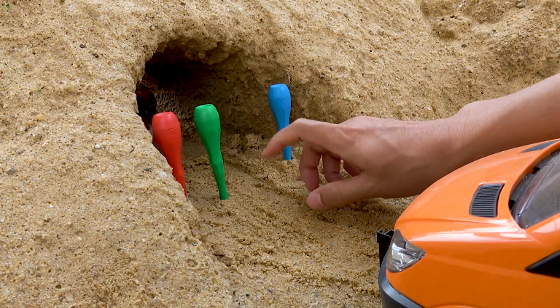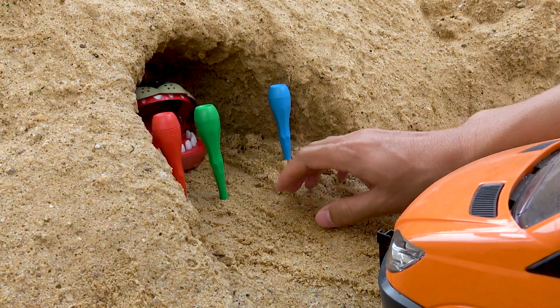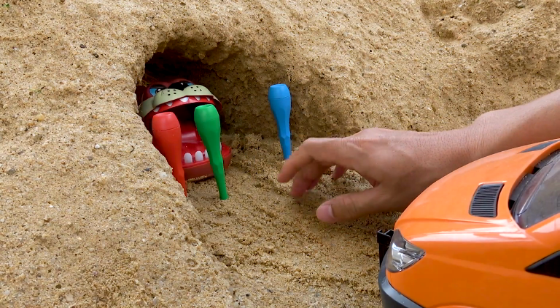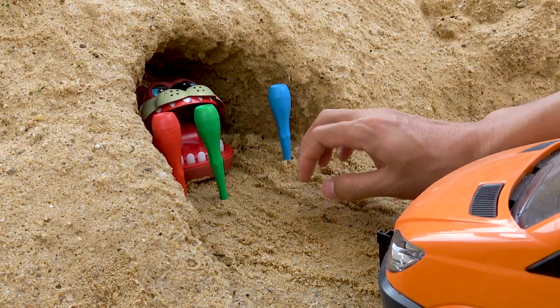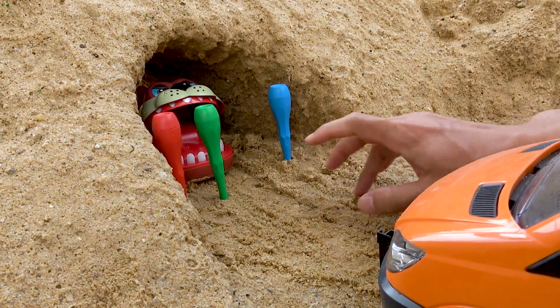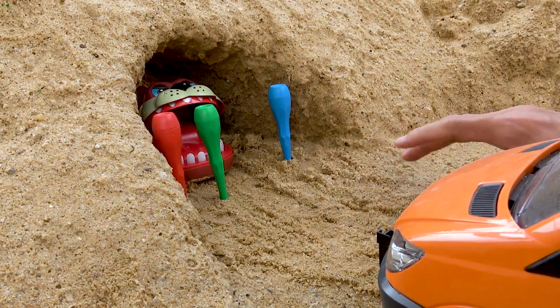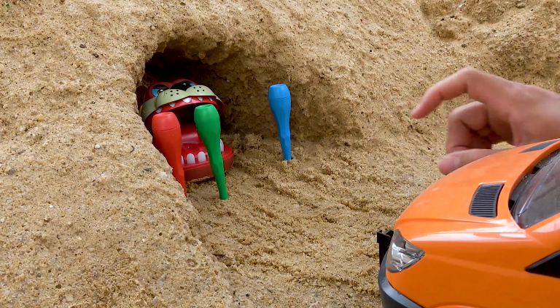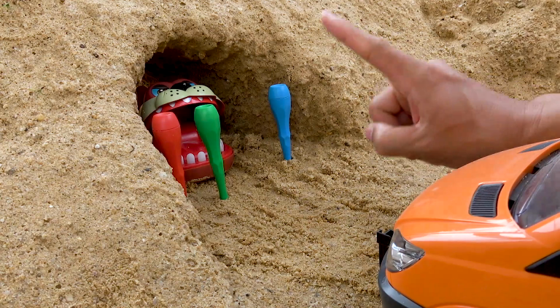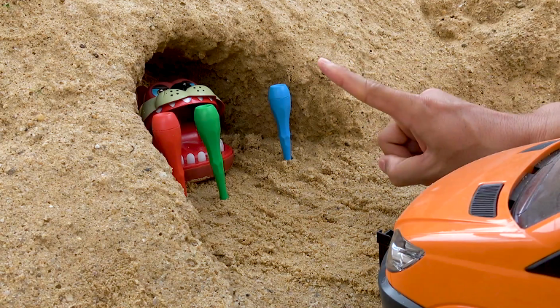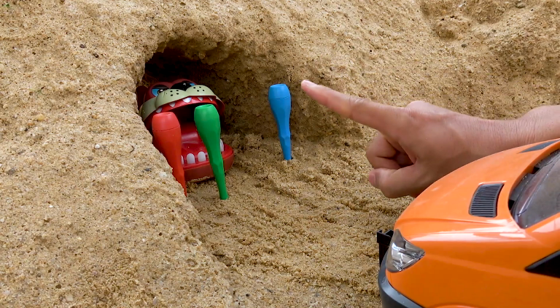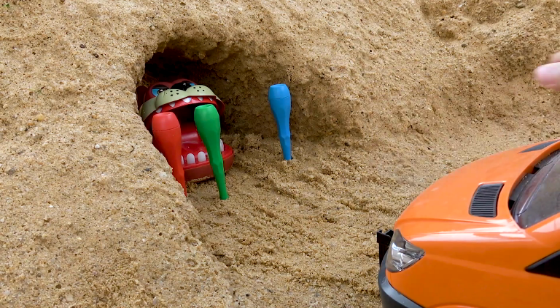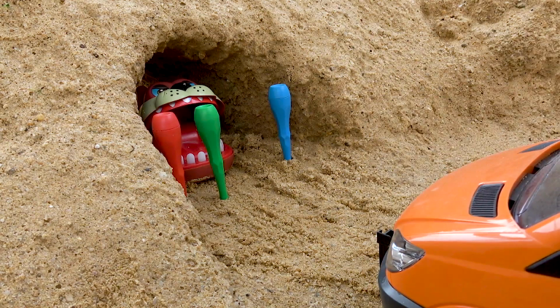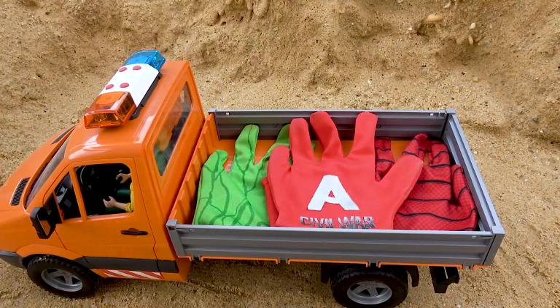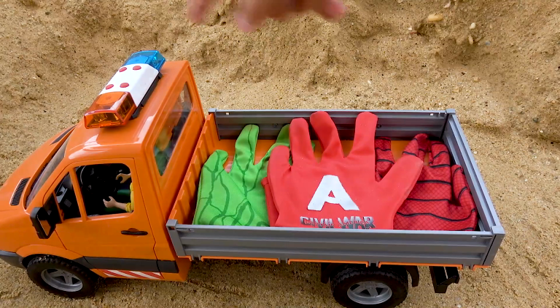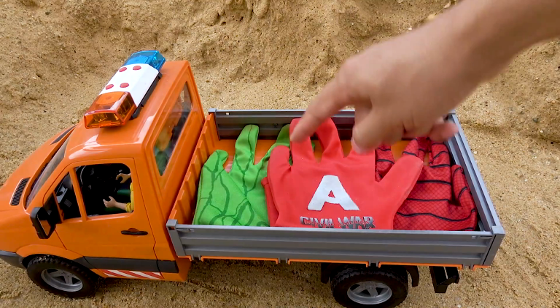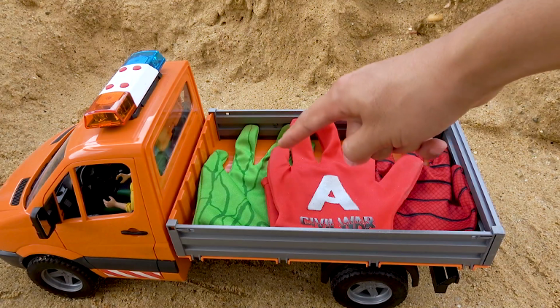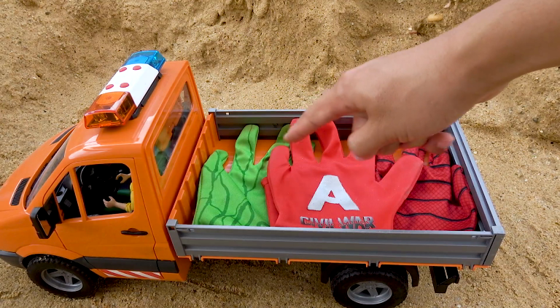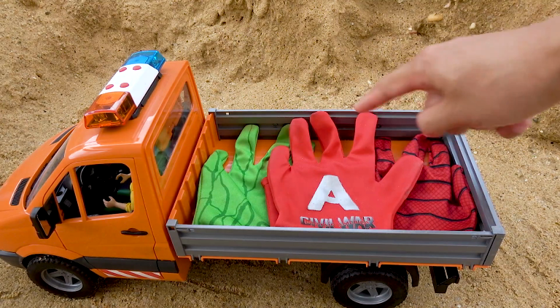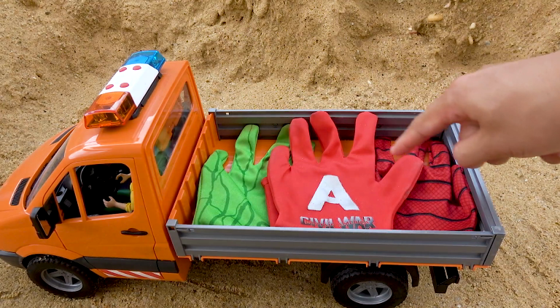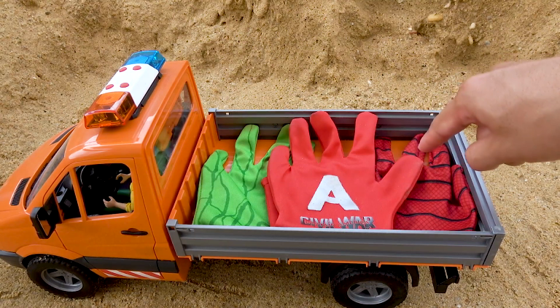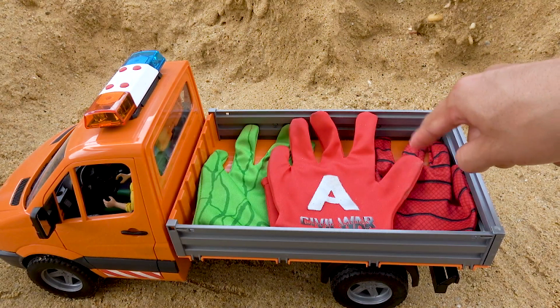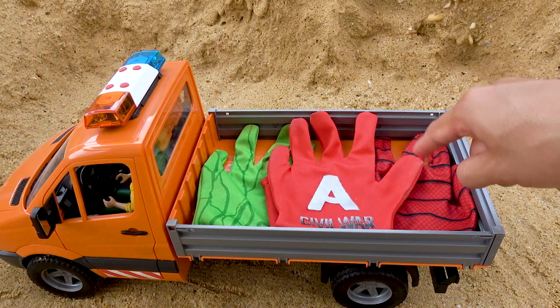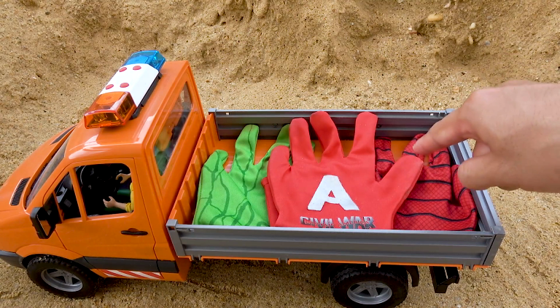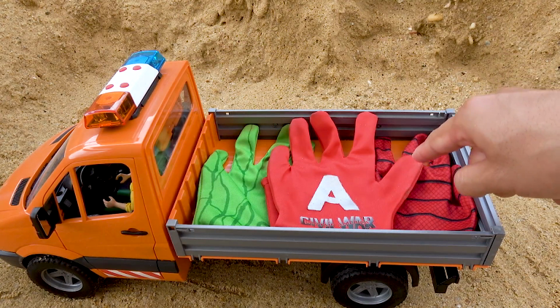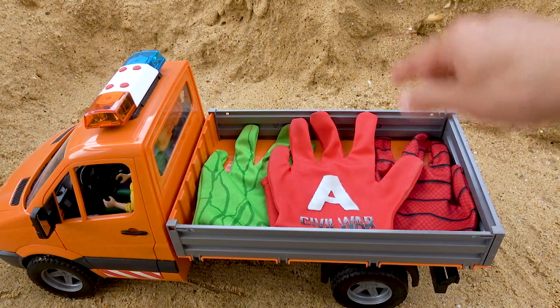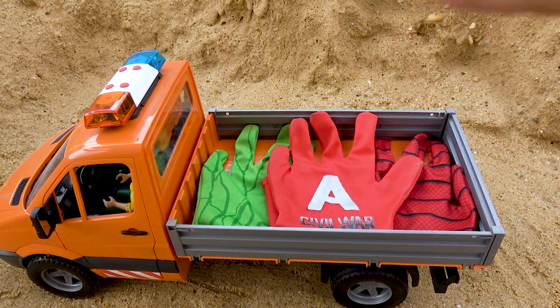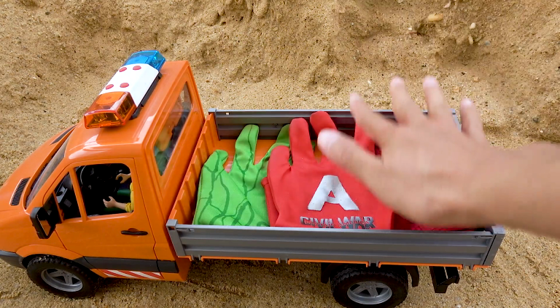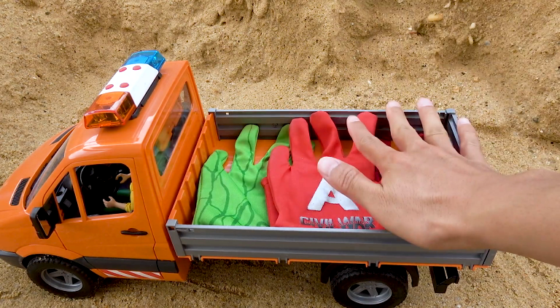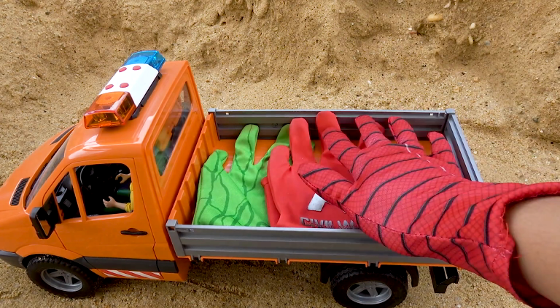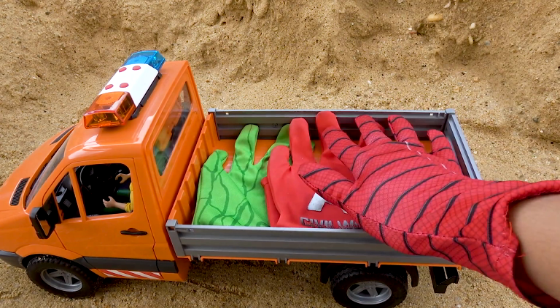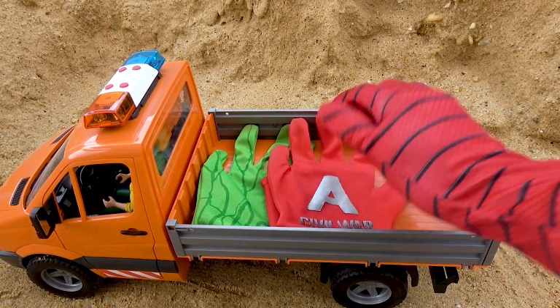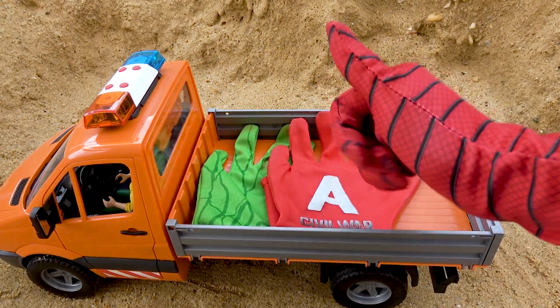Oh, my God! Sit still! No, no, exactly! Wonderful!